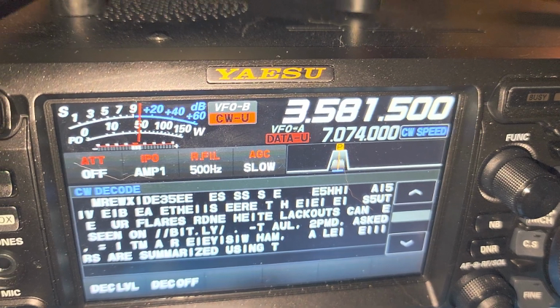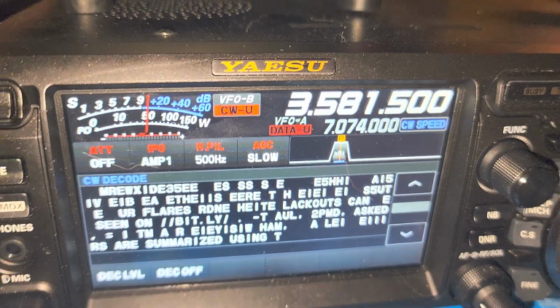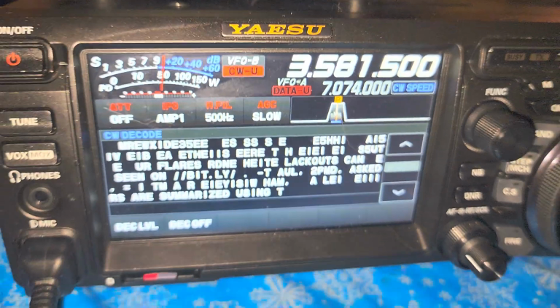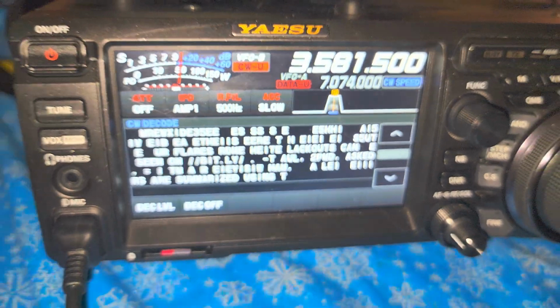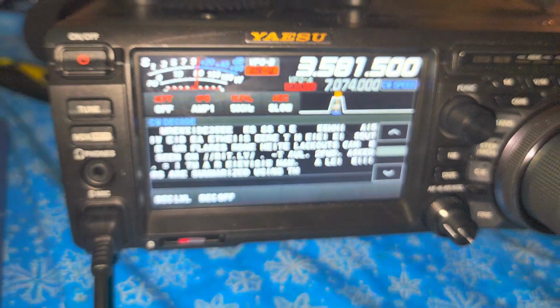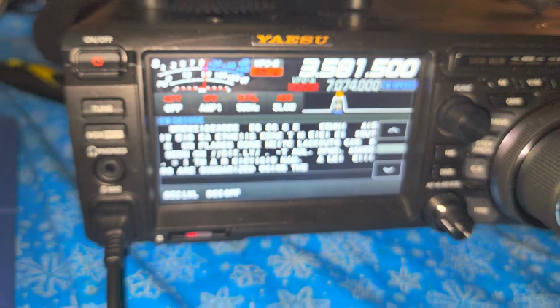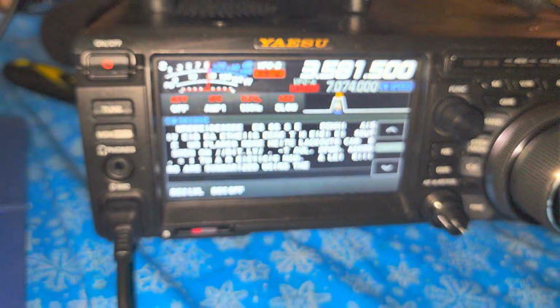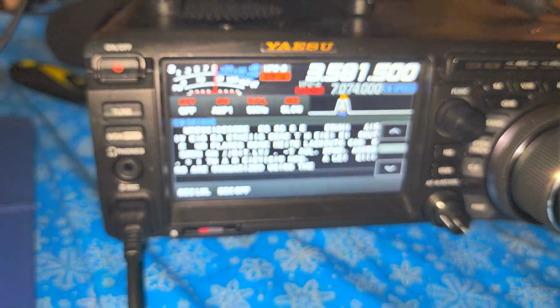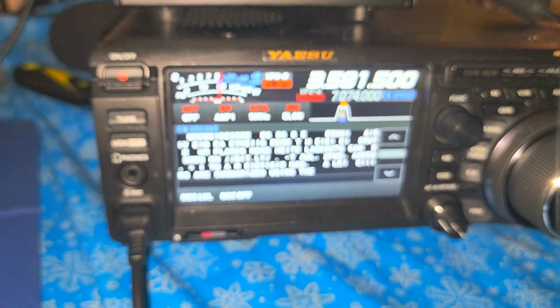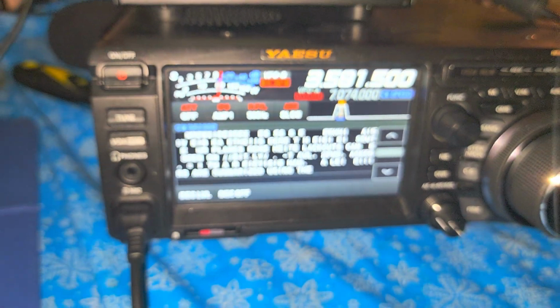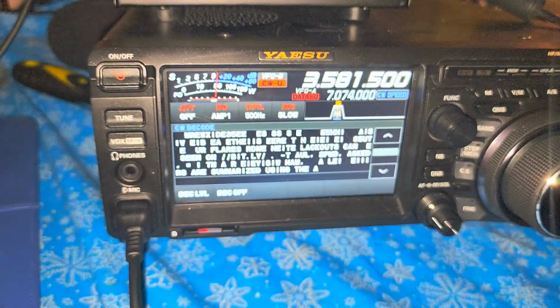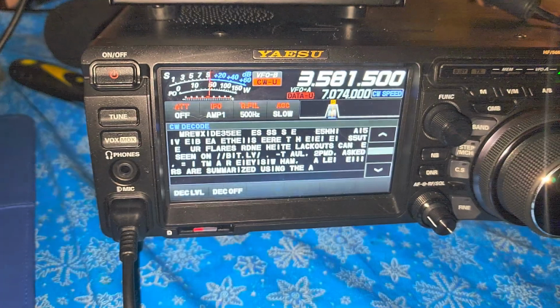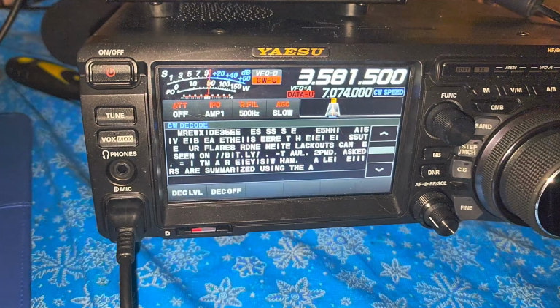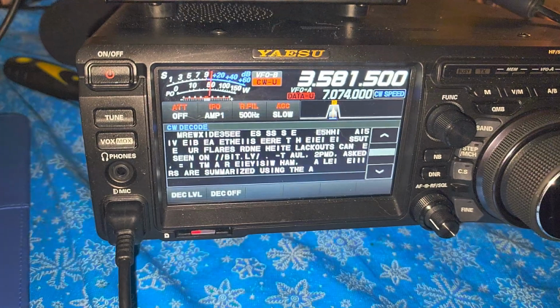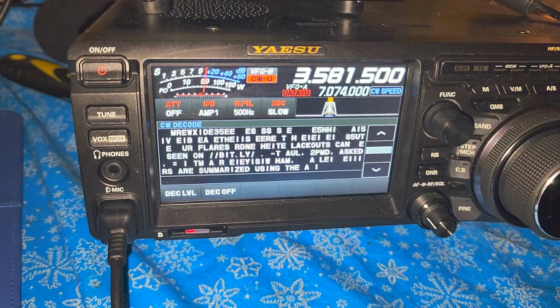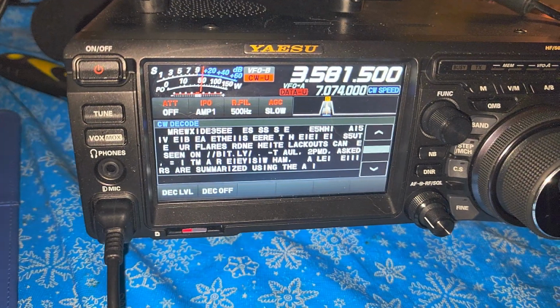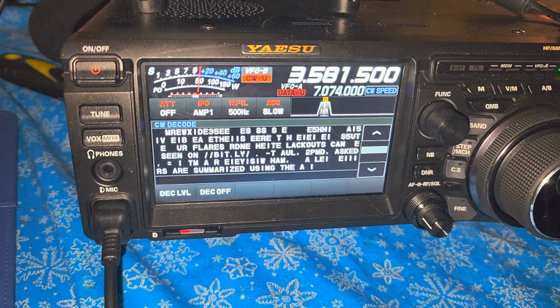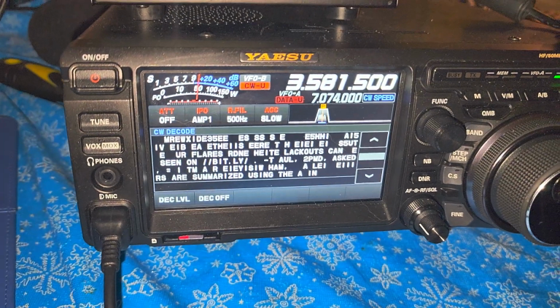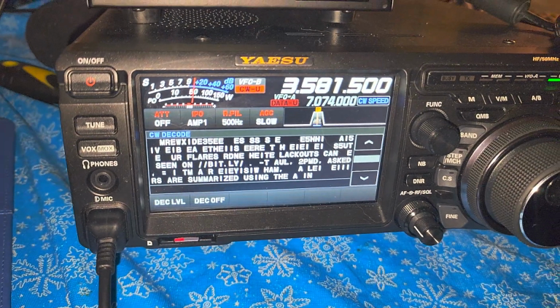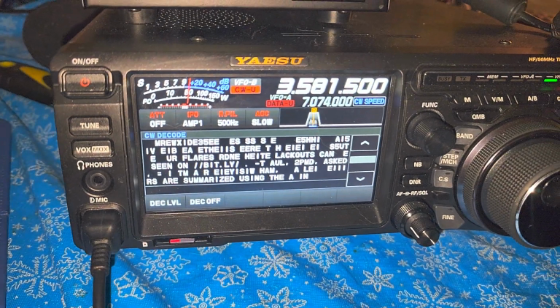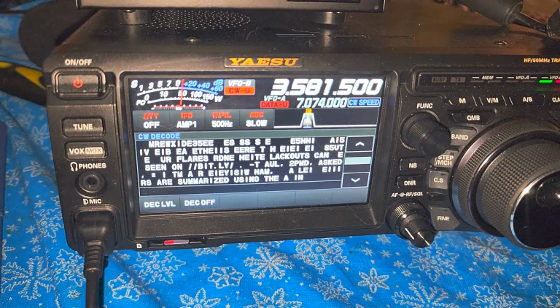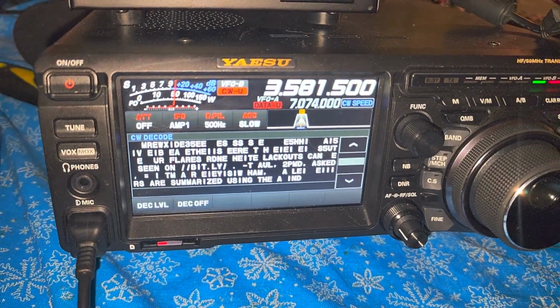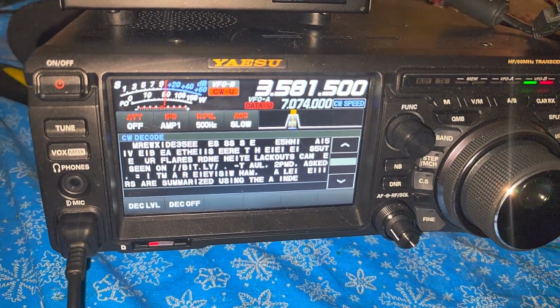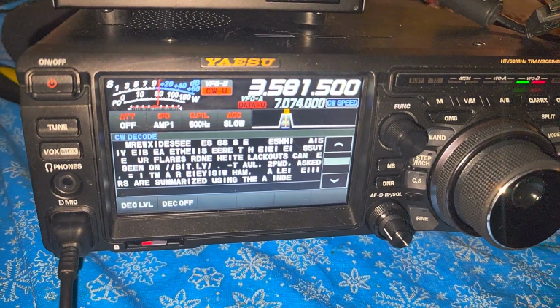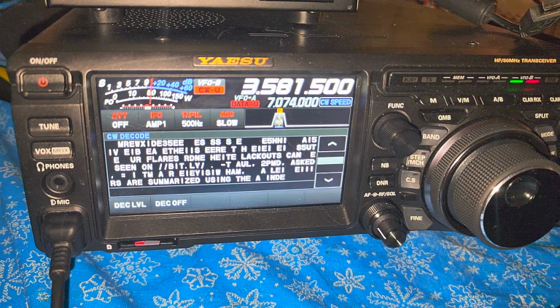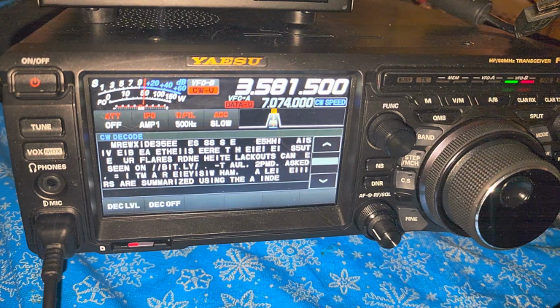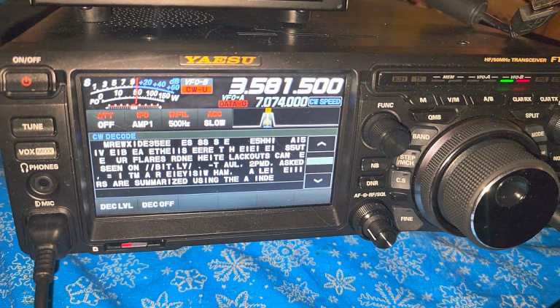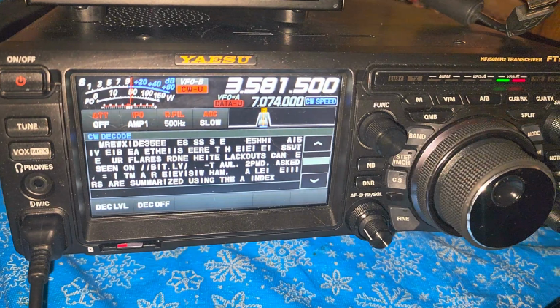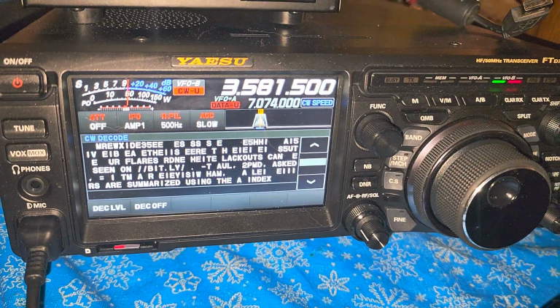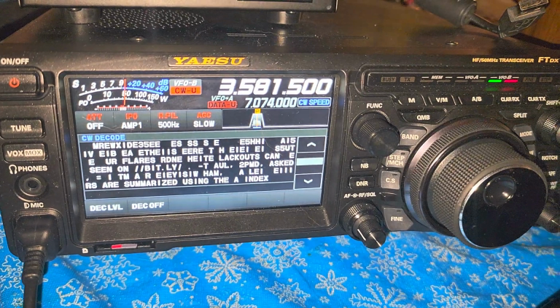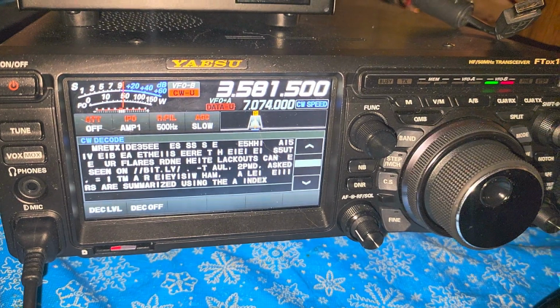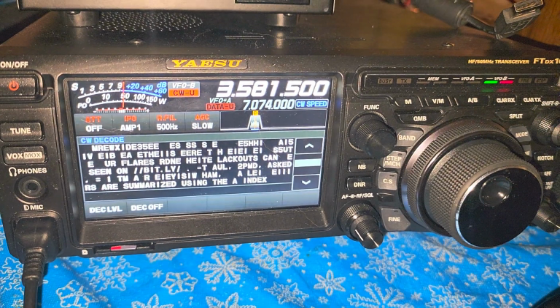So that's a little example of decoding Morse code on the Yaesu FT-DX10.